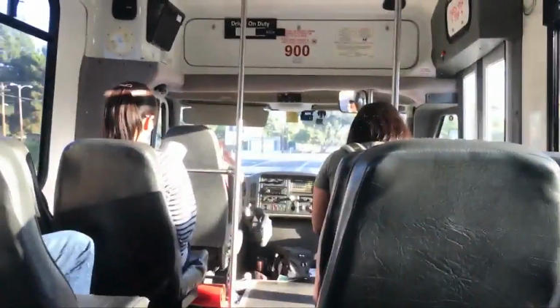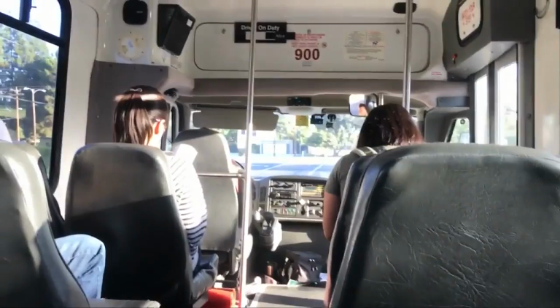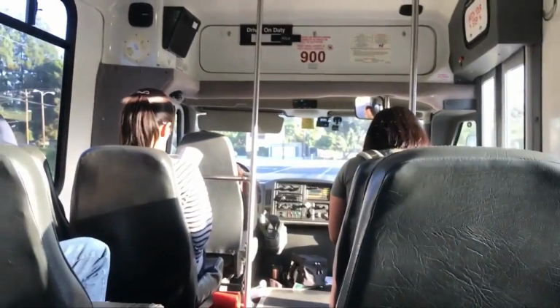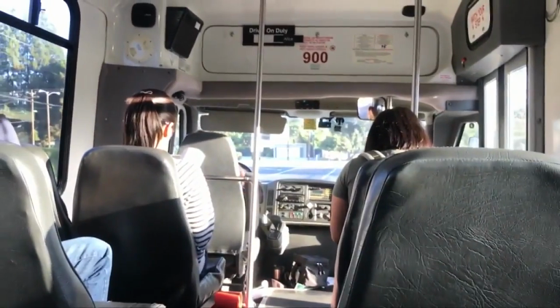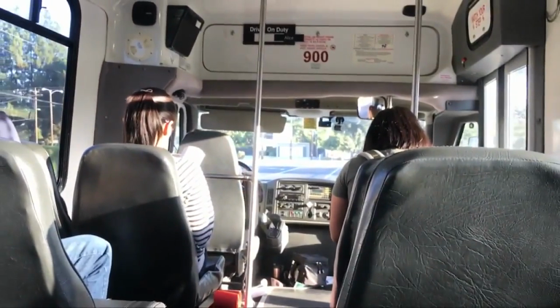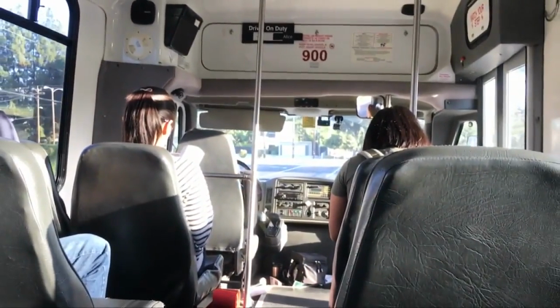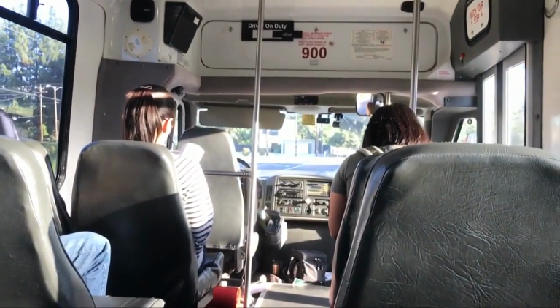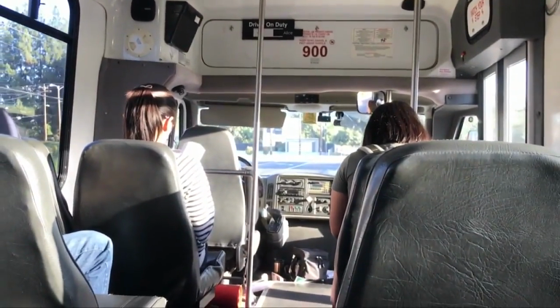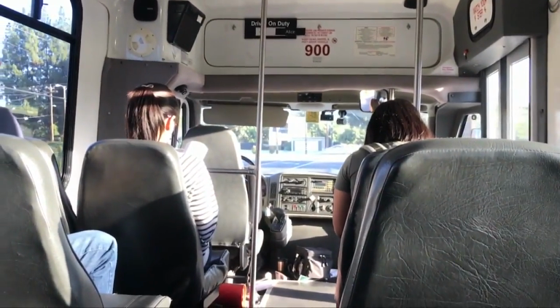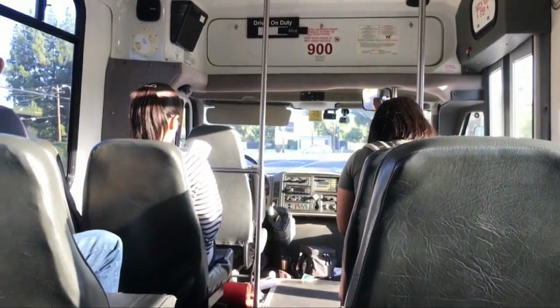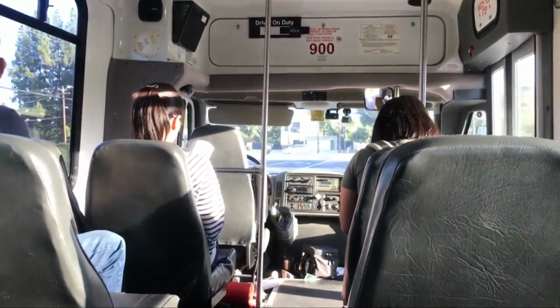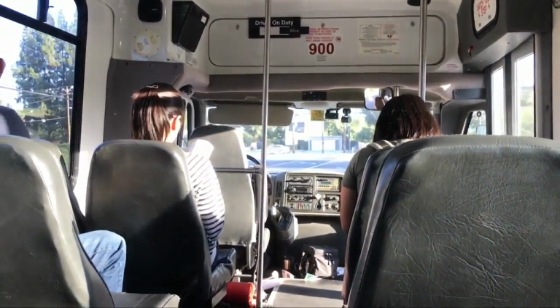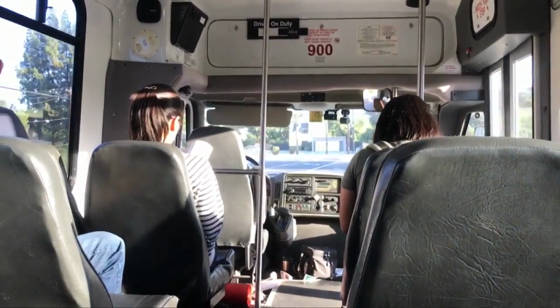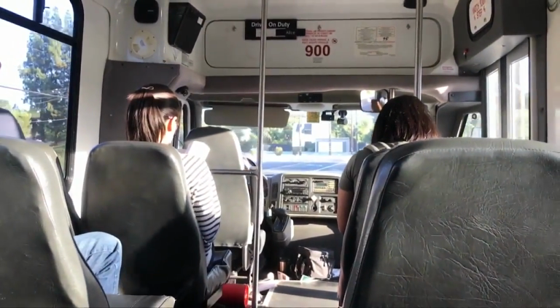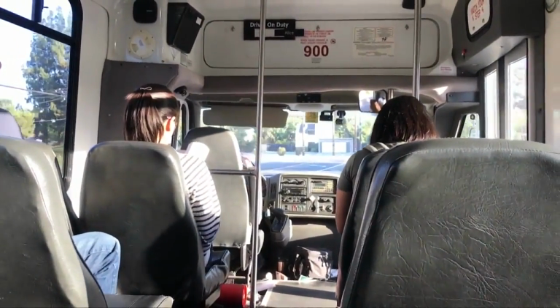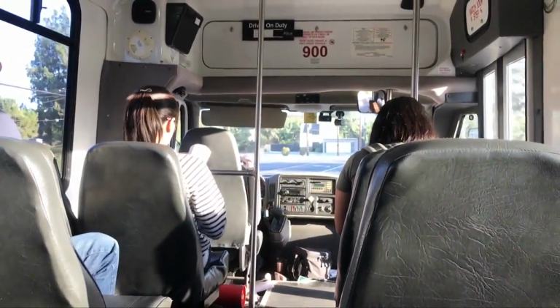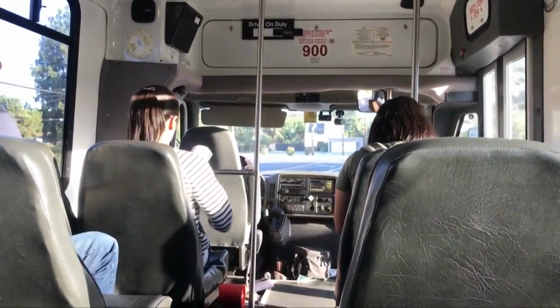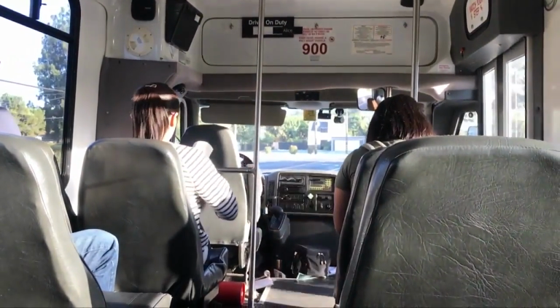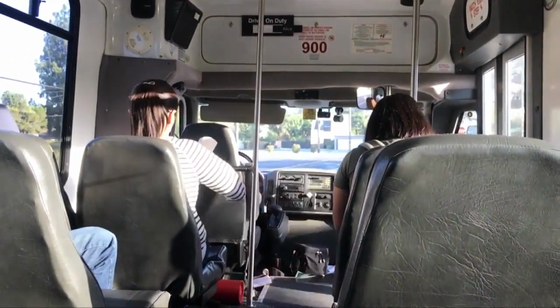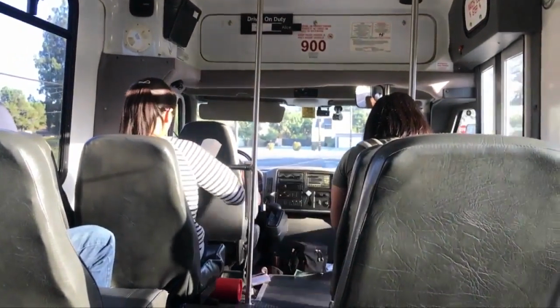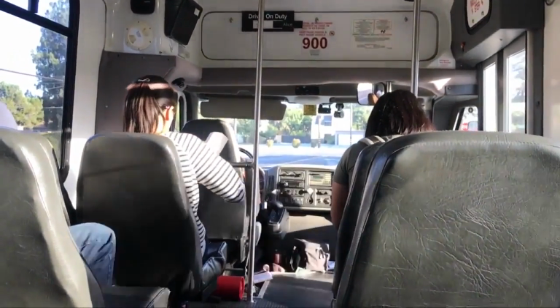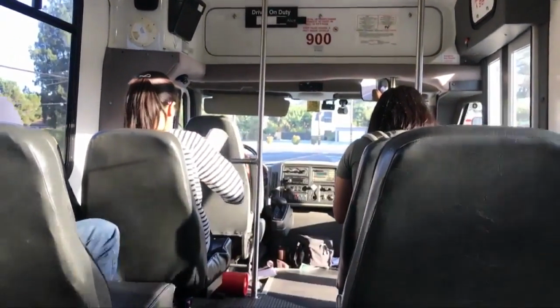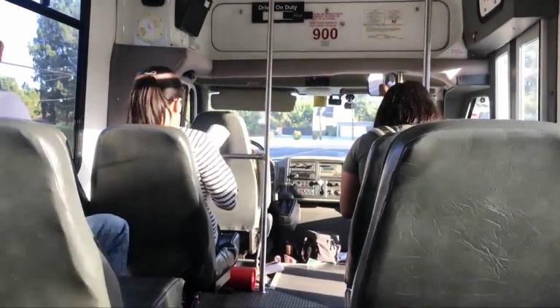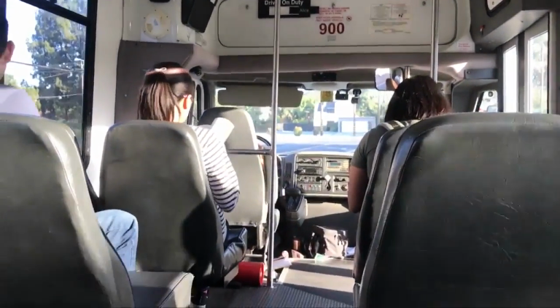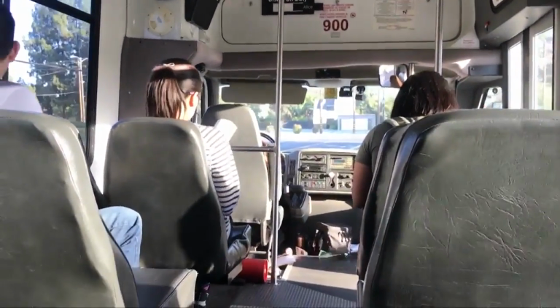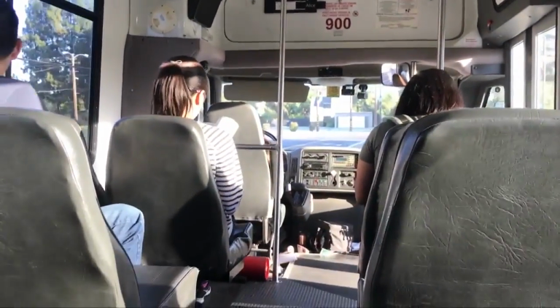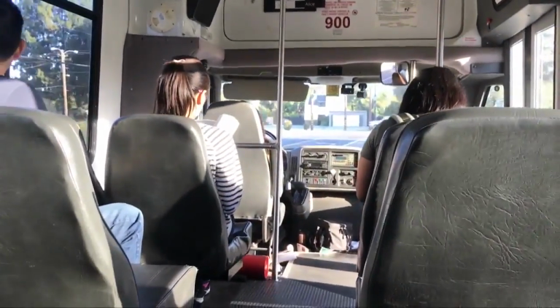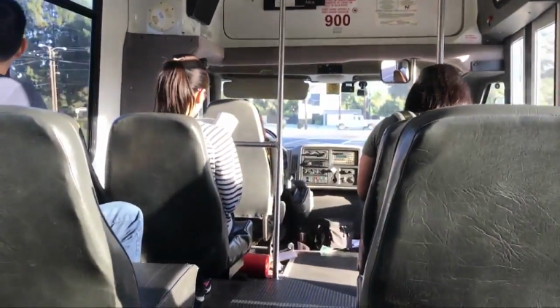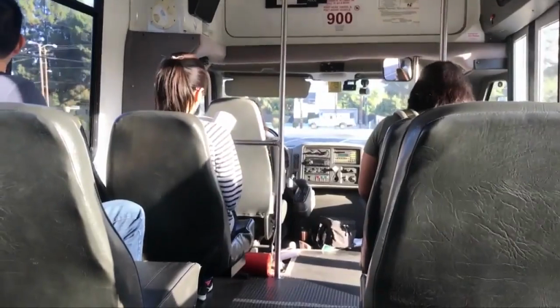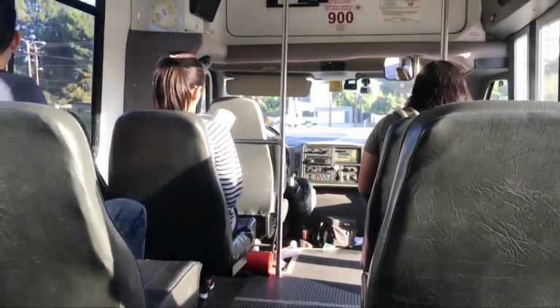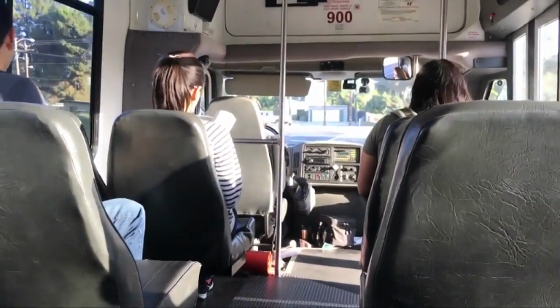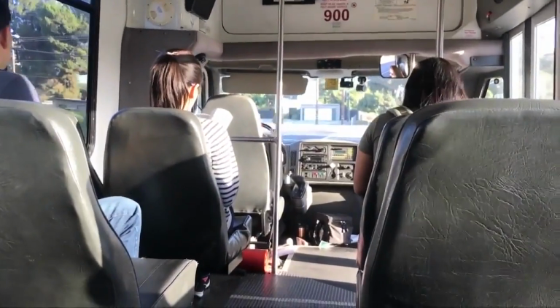With record enrollment this year, there's basically one parking spot for every five students. That's why the school really promotes these buses.